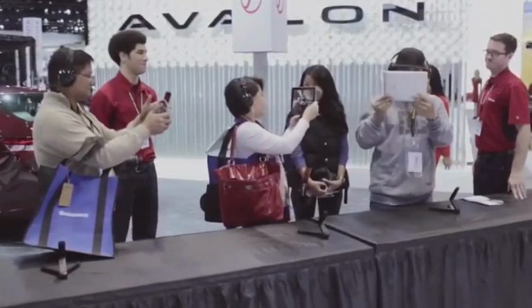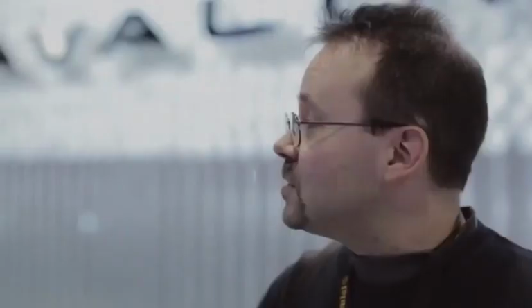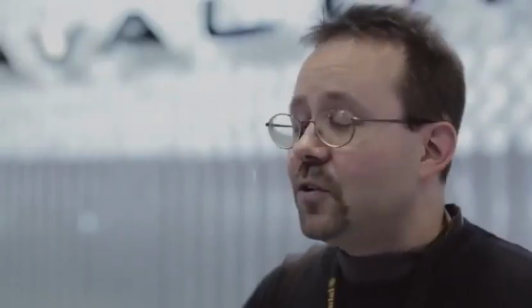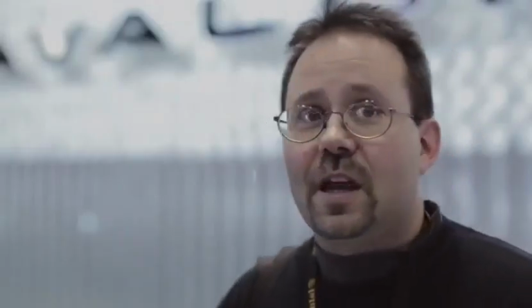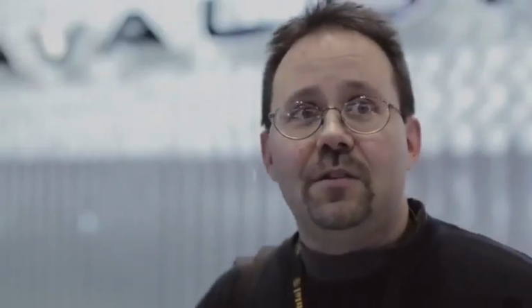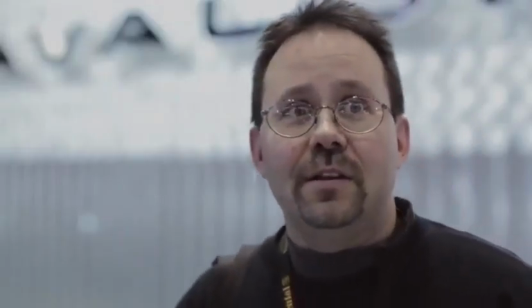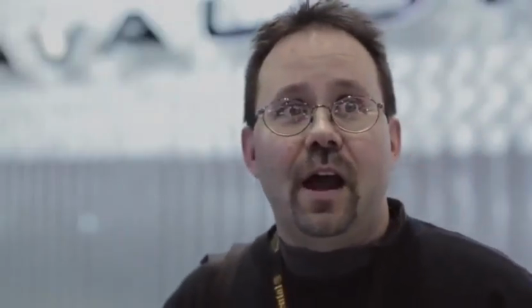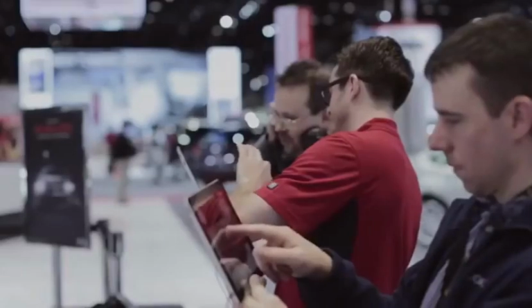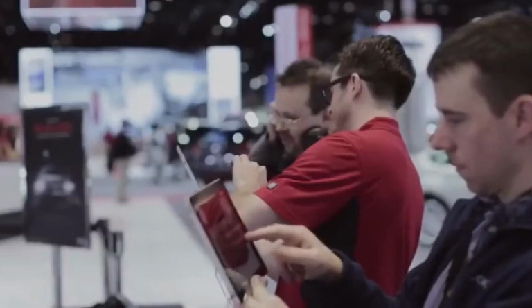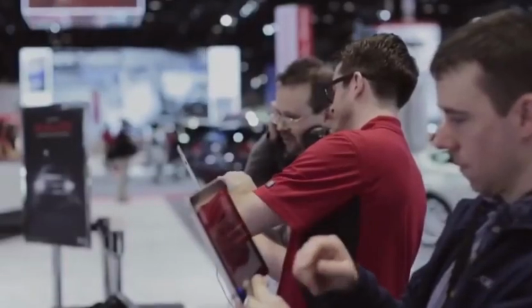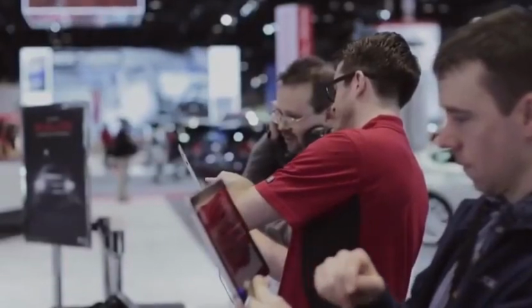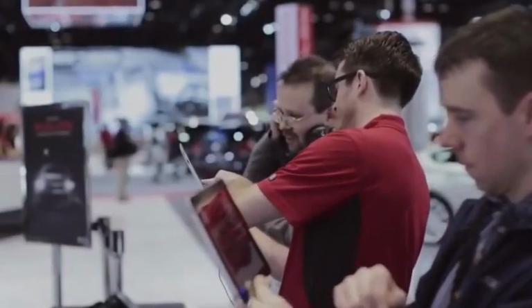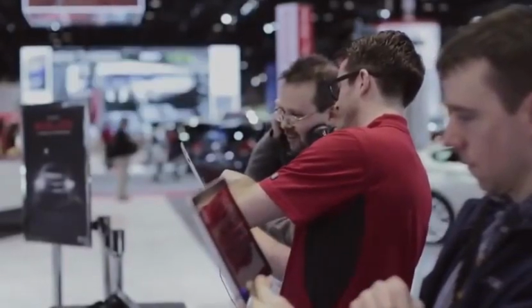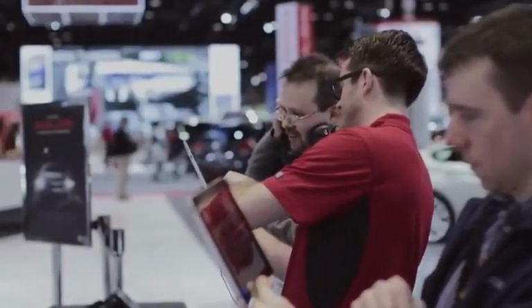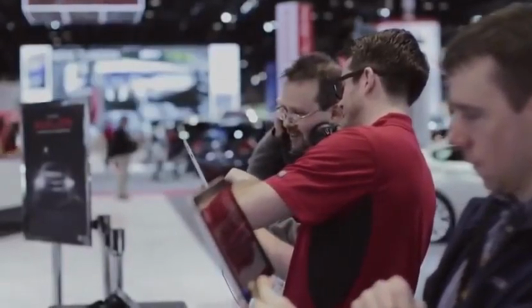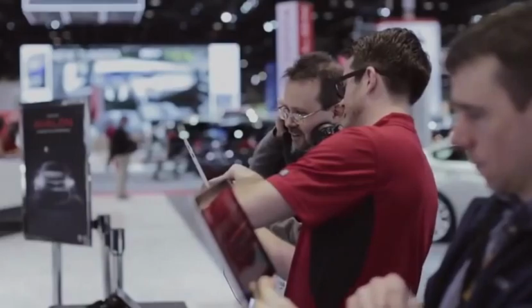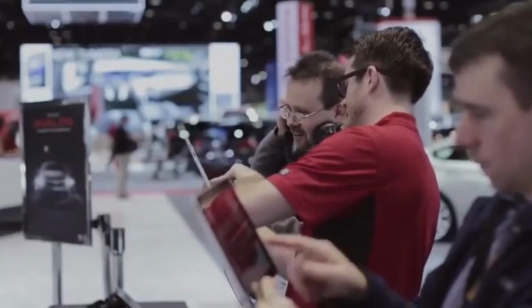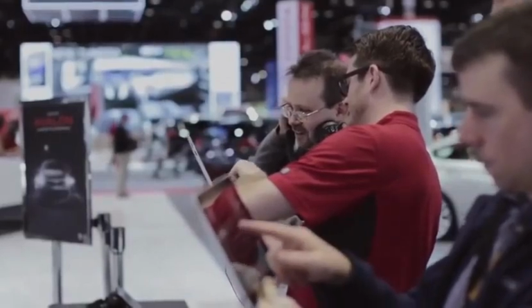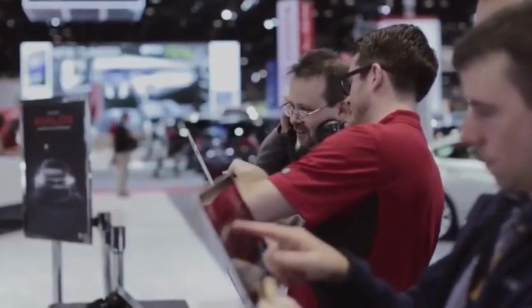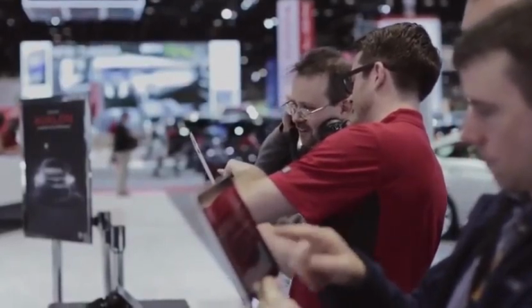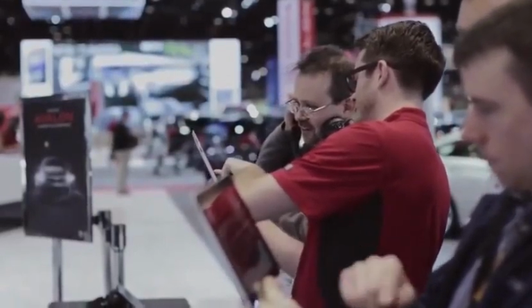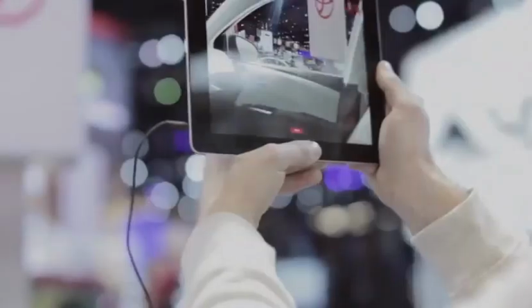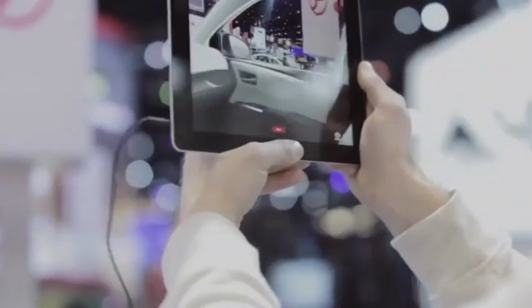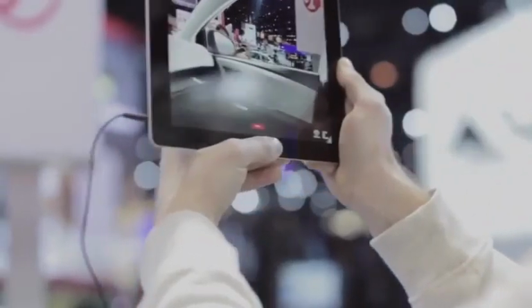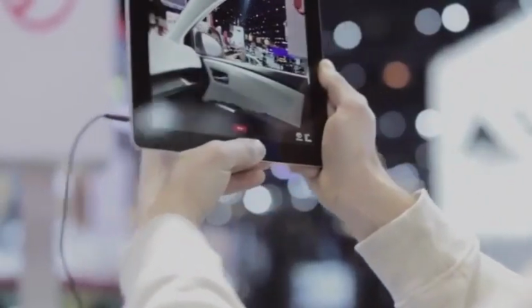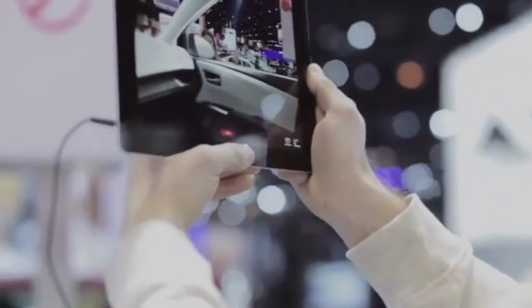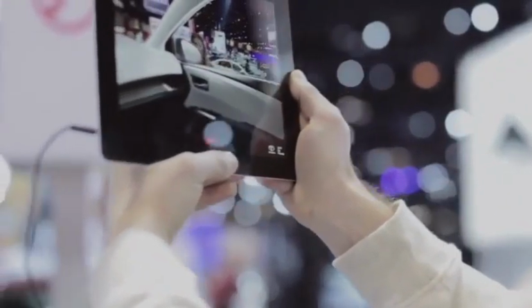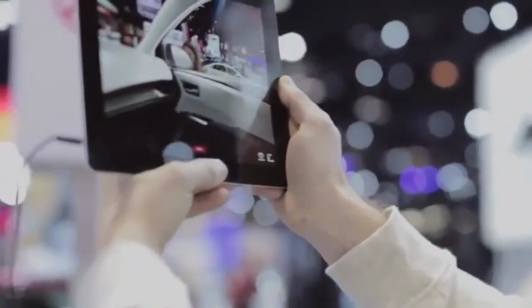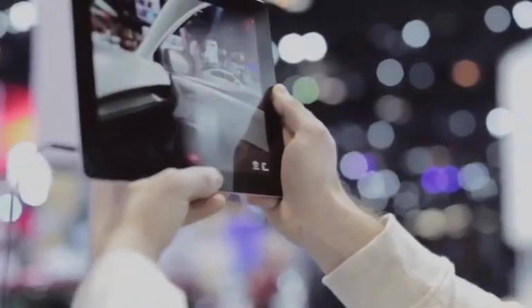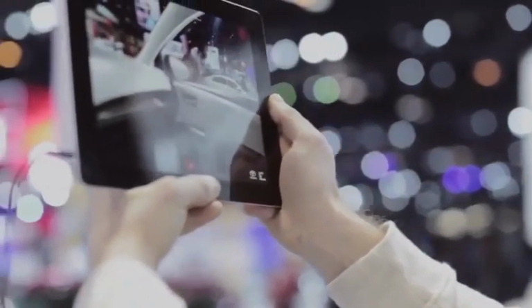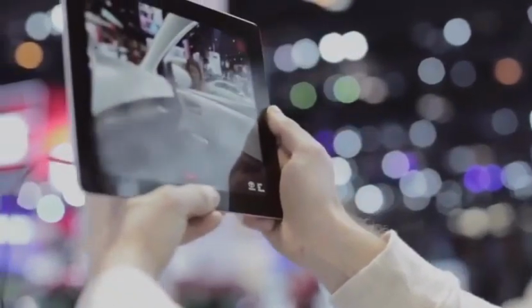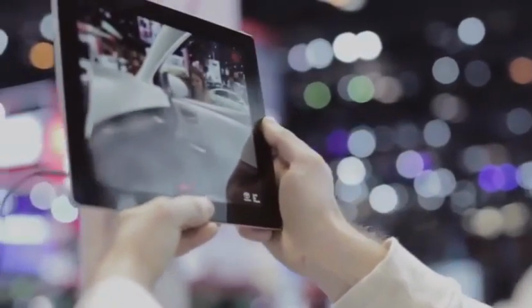This is the first Avalon that I would consider buying. I mean, it looks exciting. This is a hip car. I can't wait to take it for a test drive.